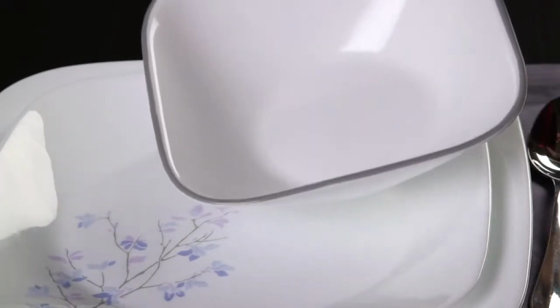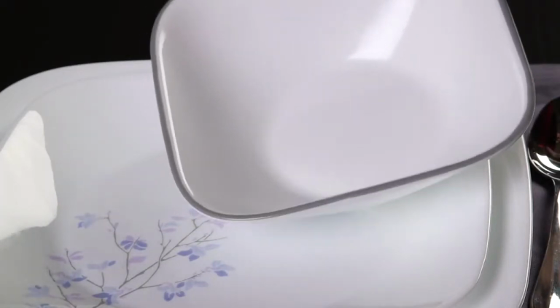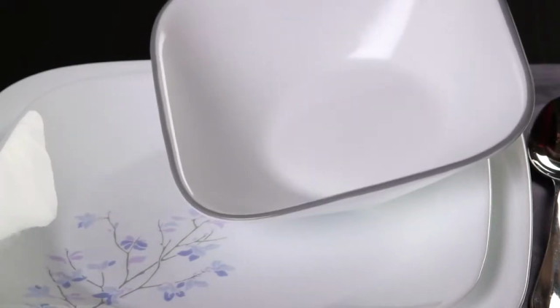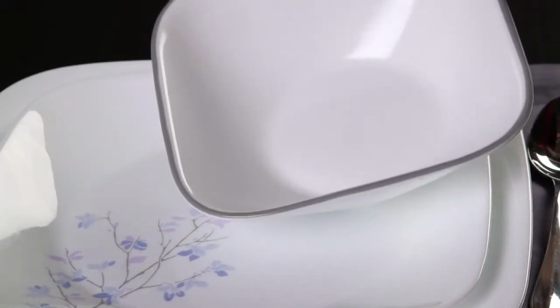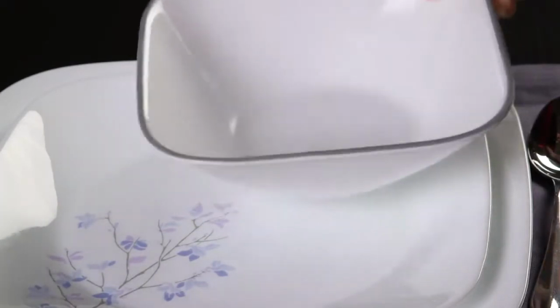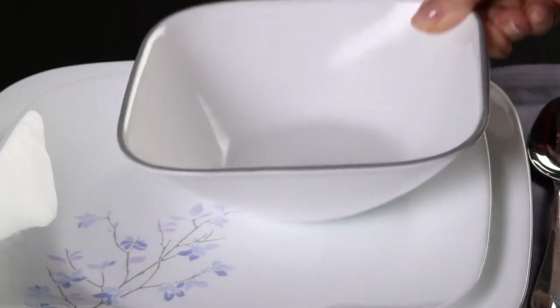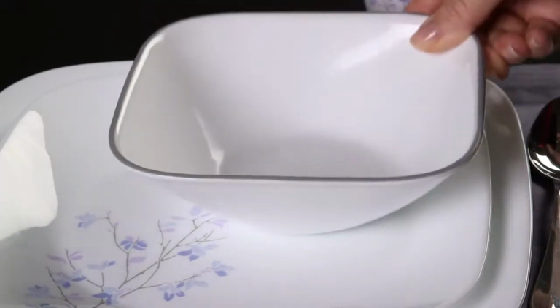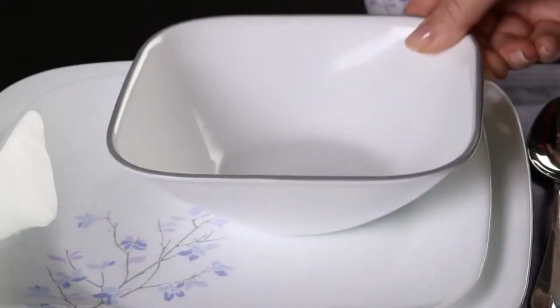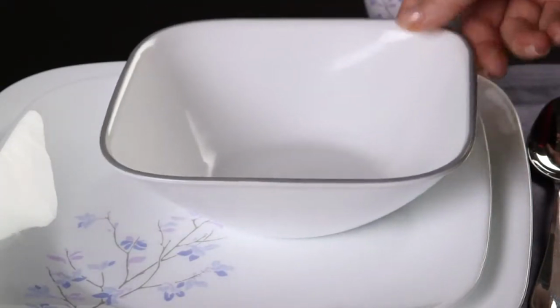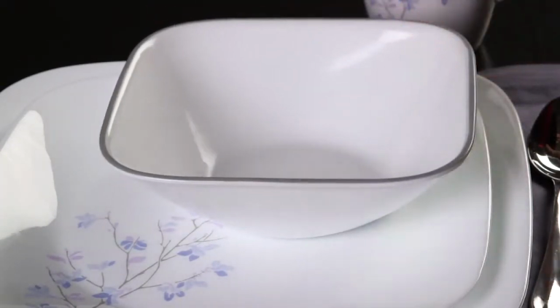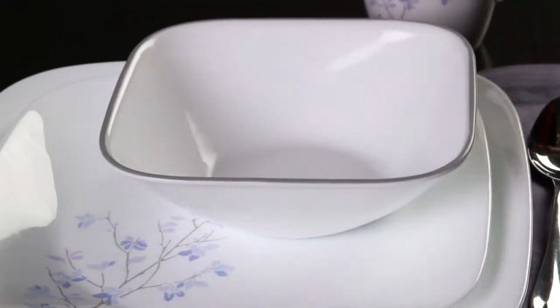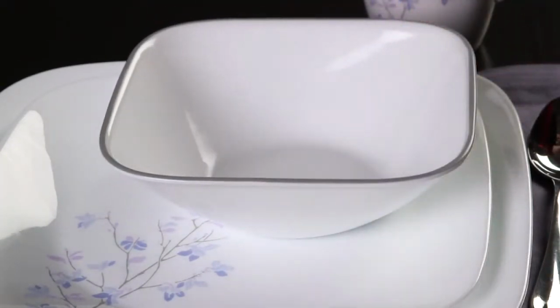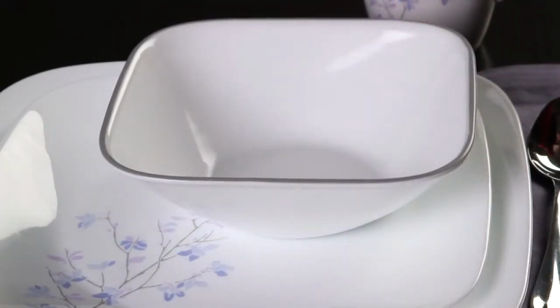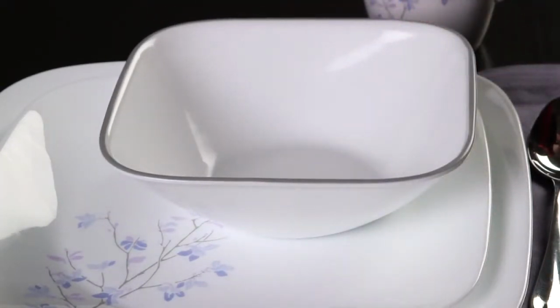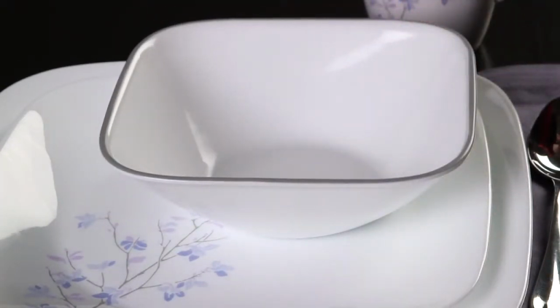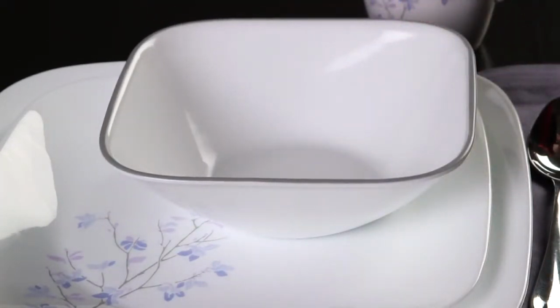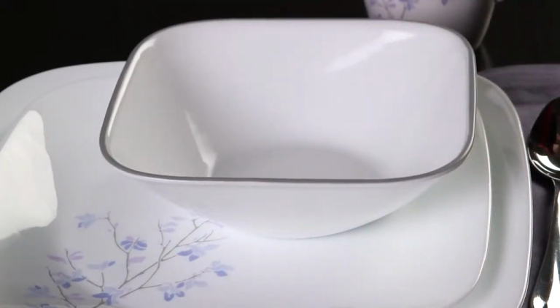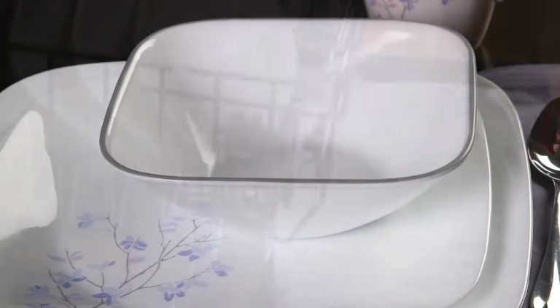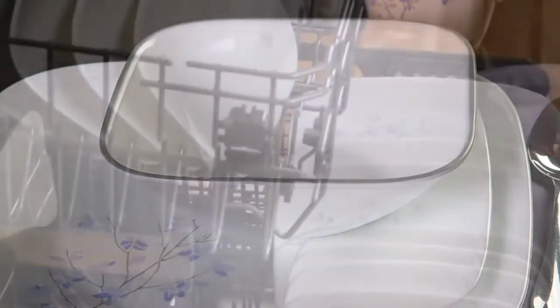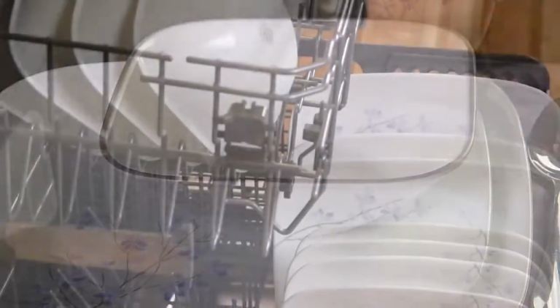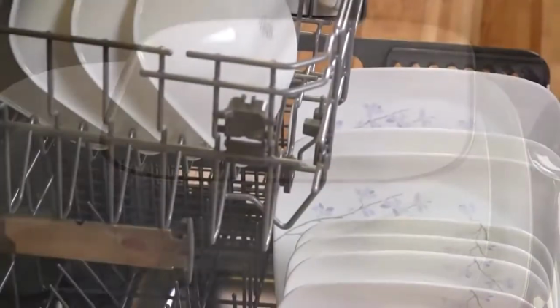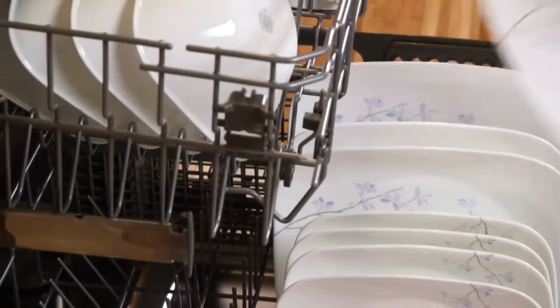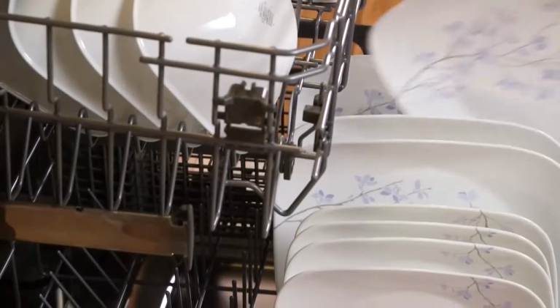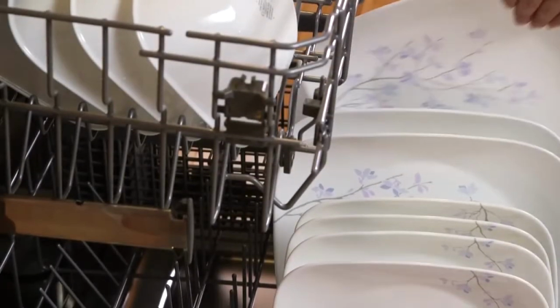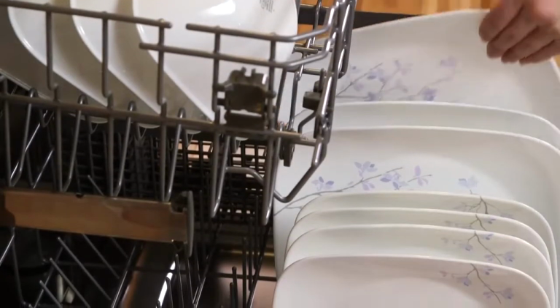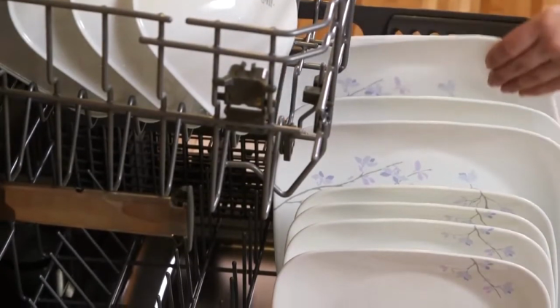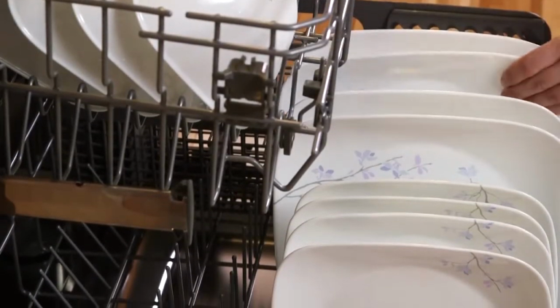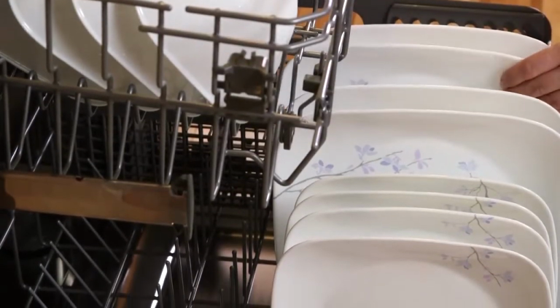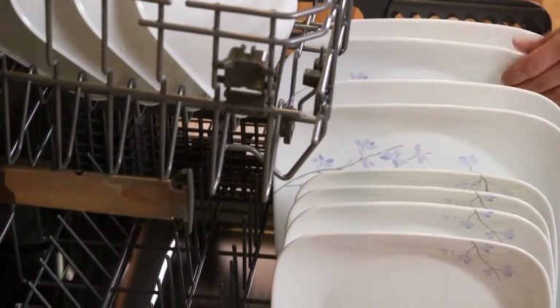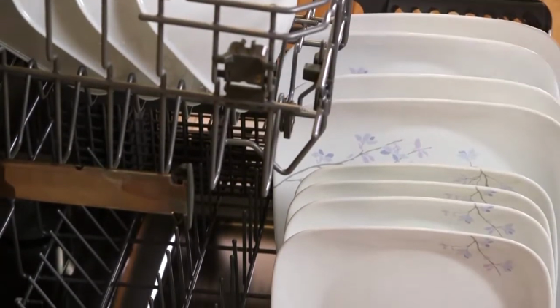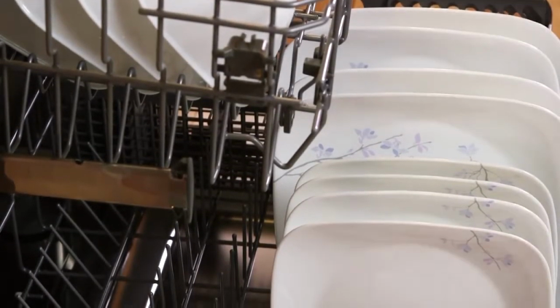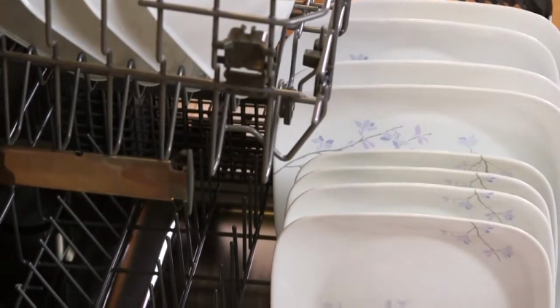Not only is the dinnerware break, scratch, and chip resistant, the patterns won't wear or scrape off. They can even be used in the dishwasher and microwave.